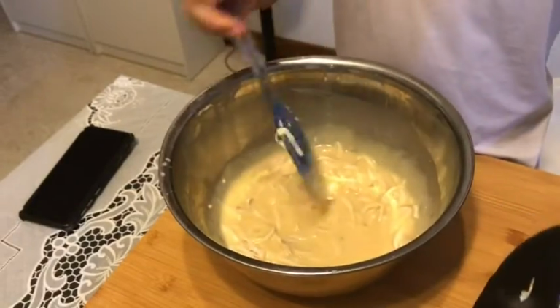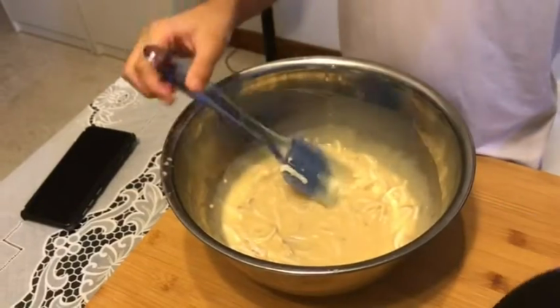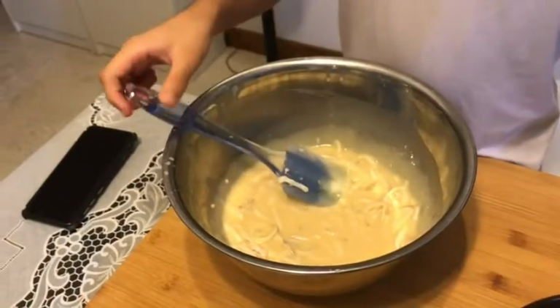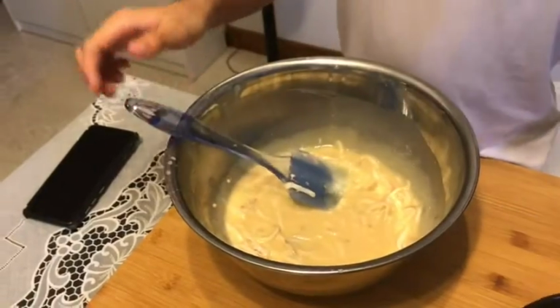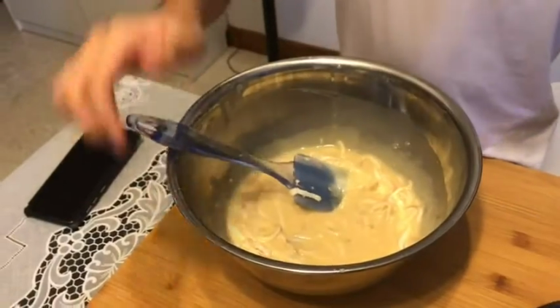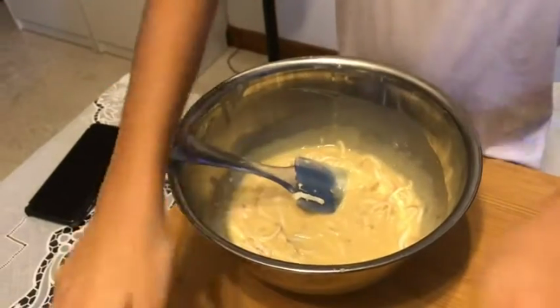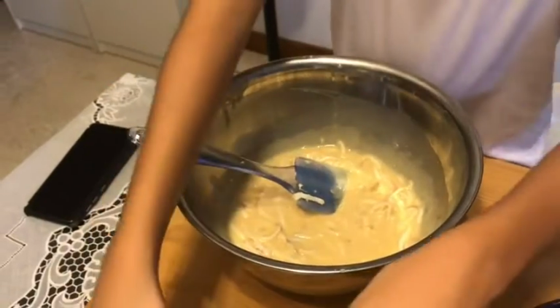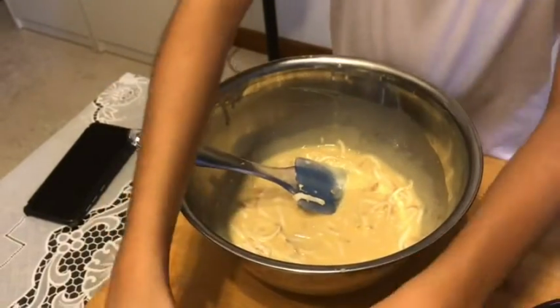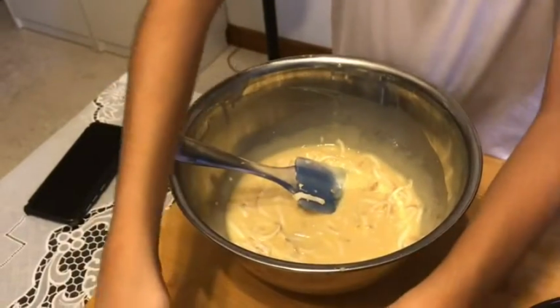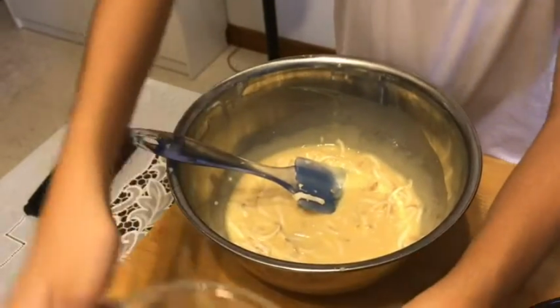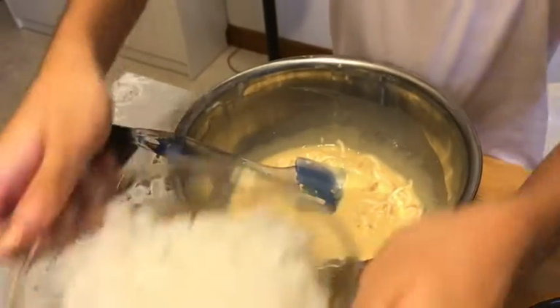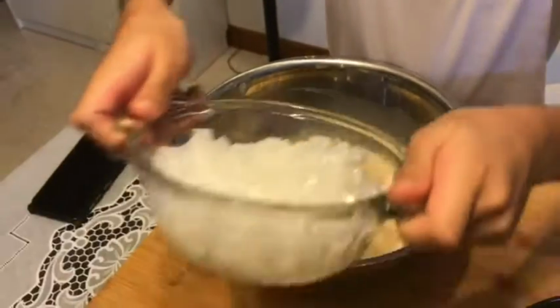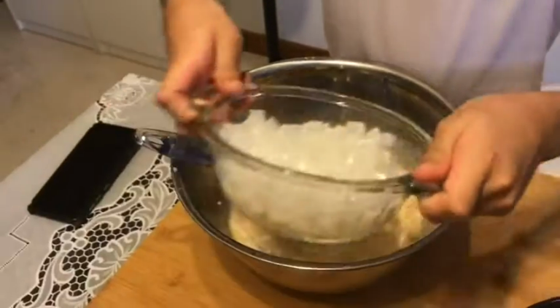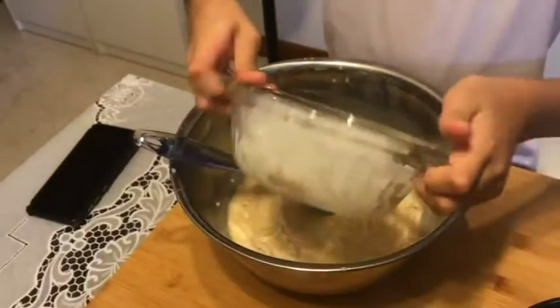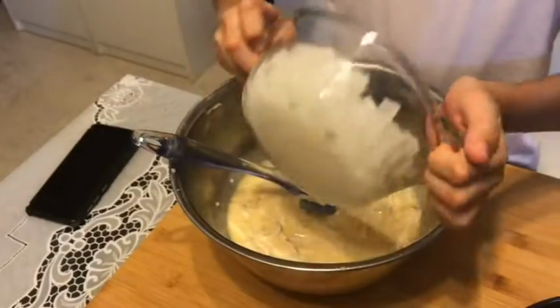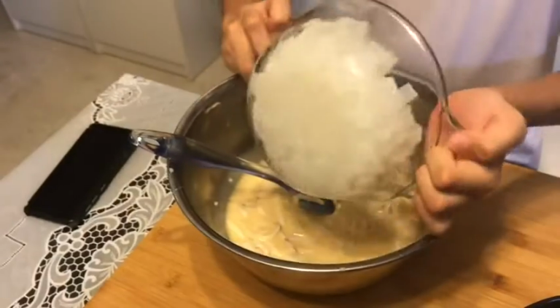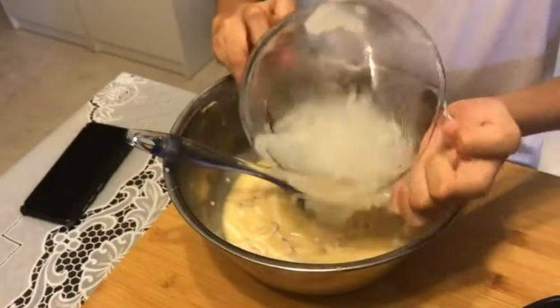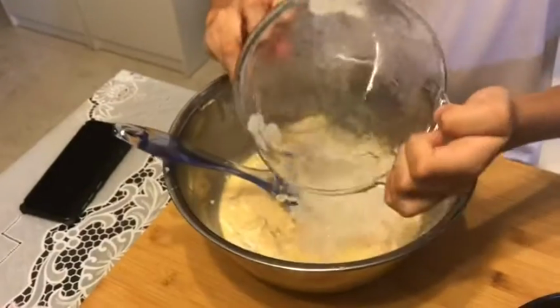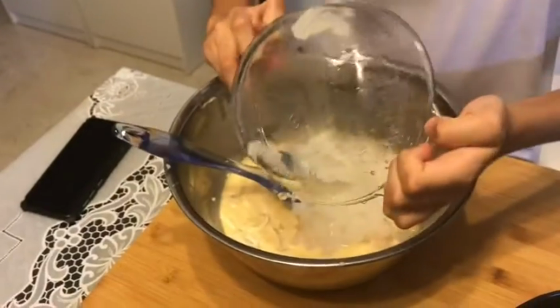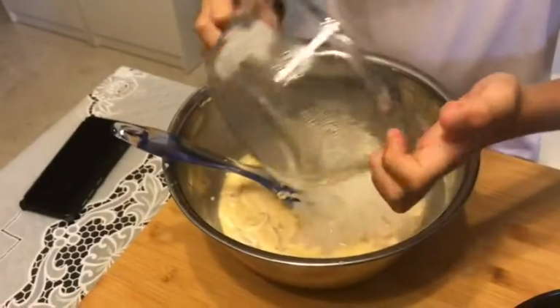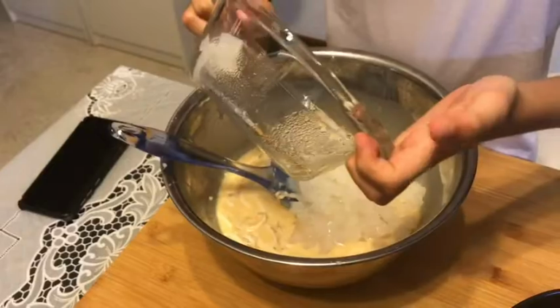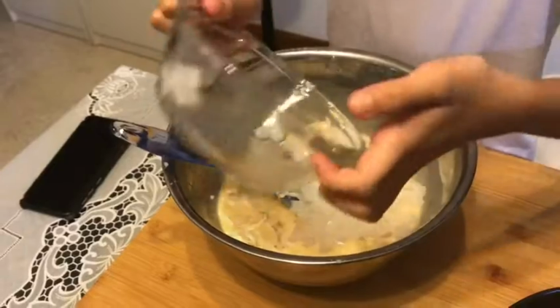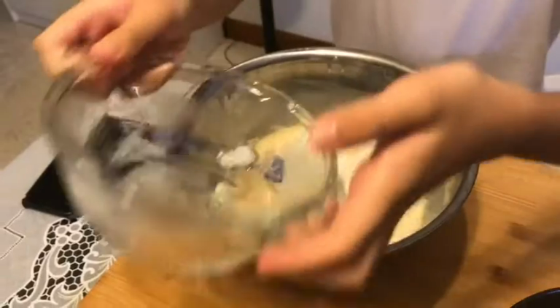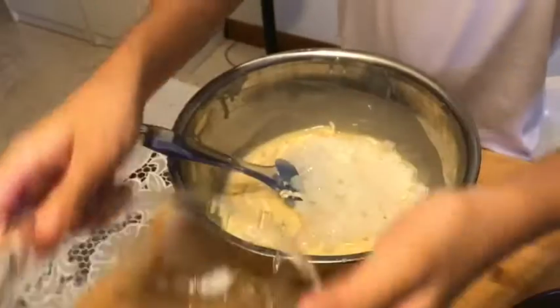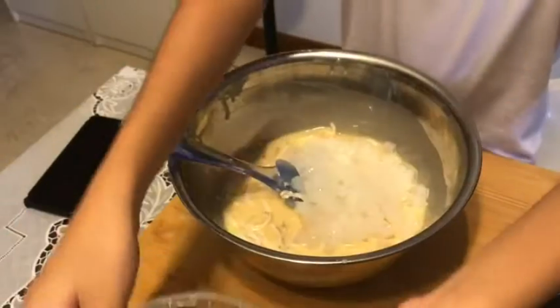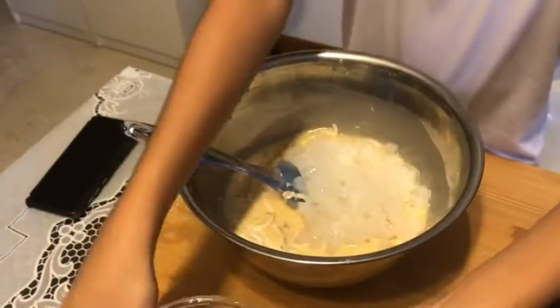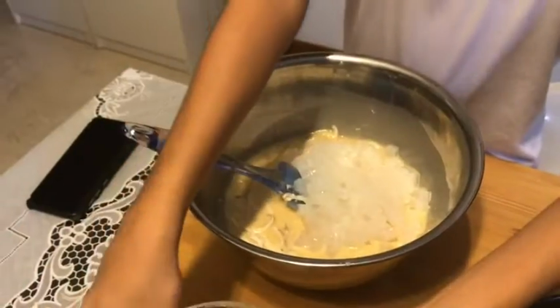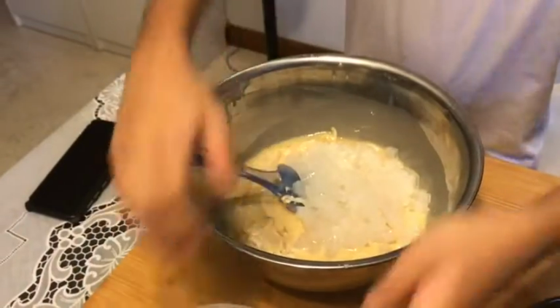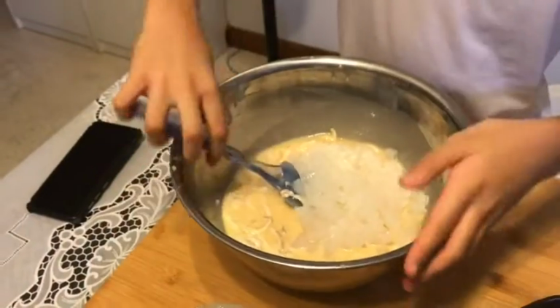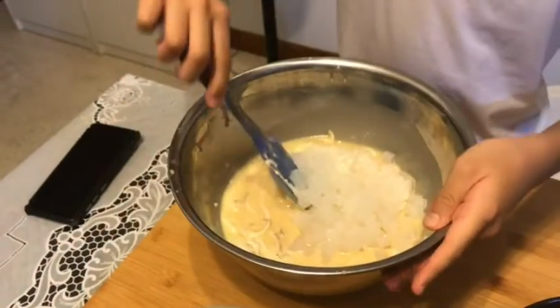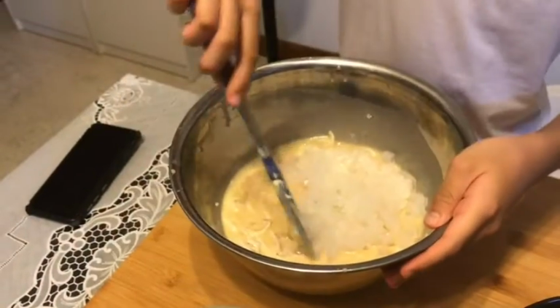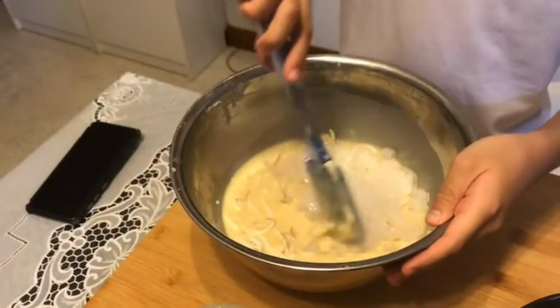Then add your nata de coco and mix it thoroughly.